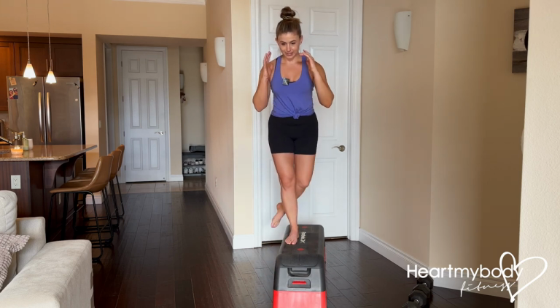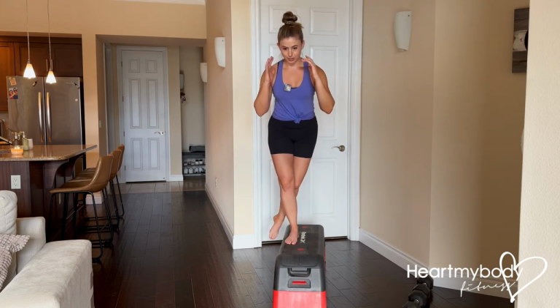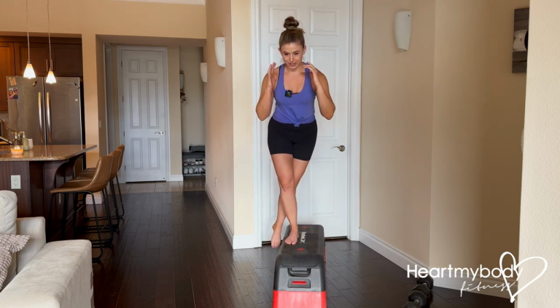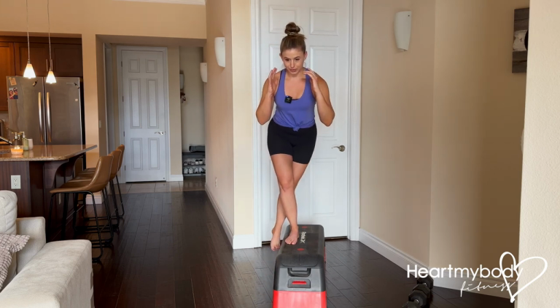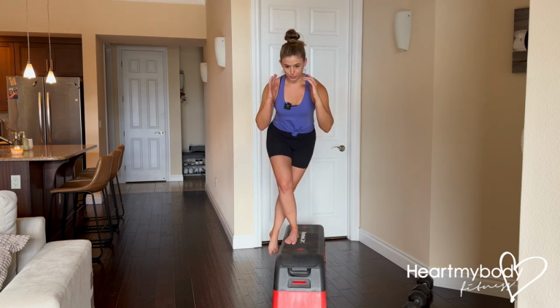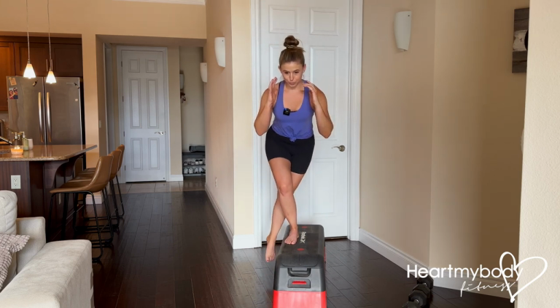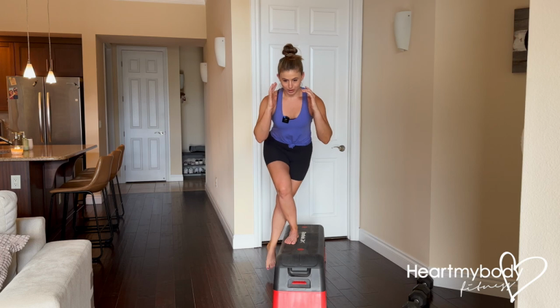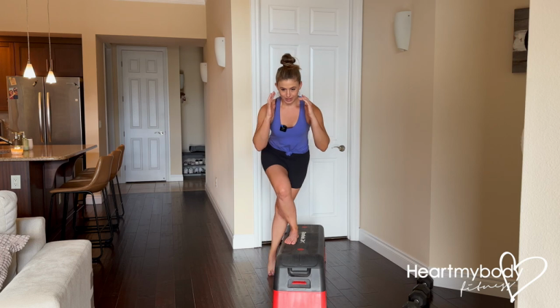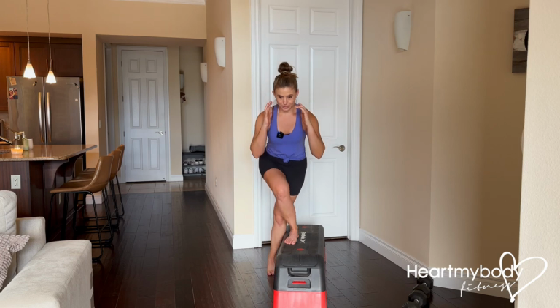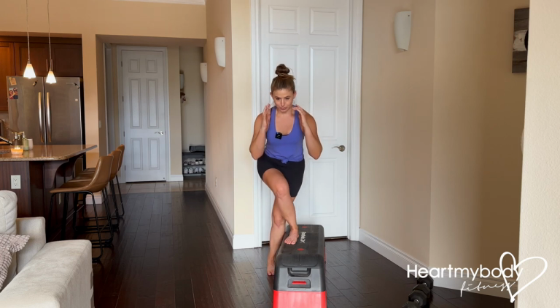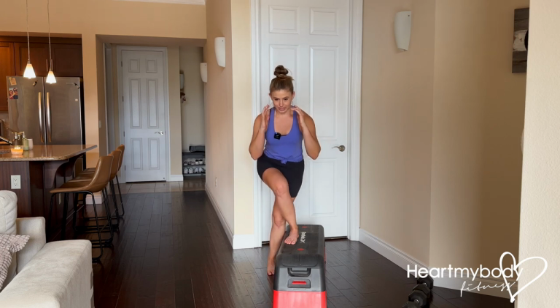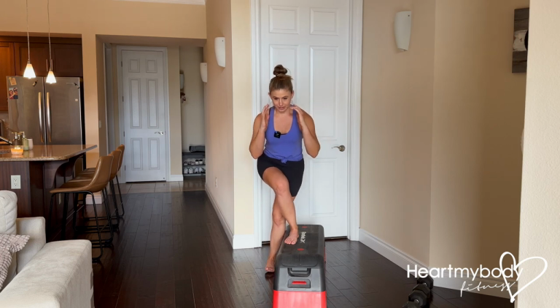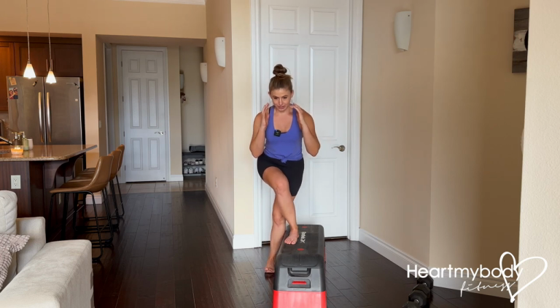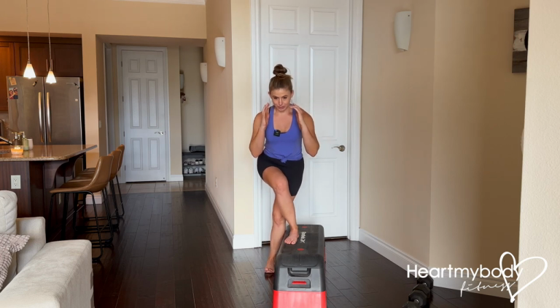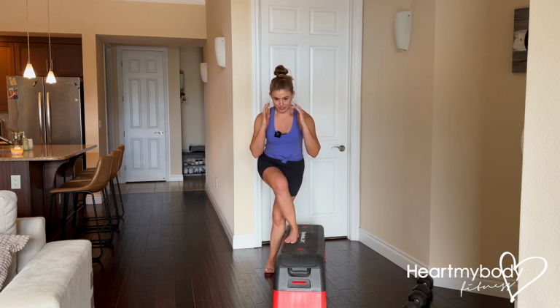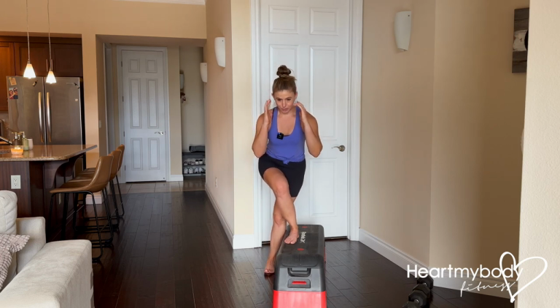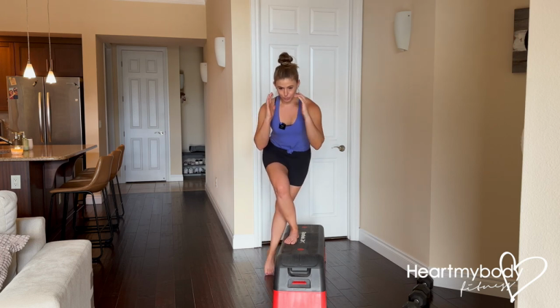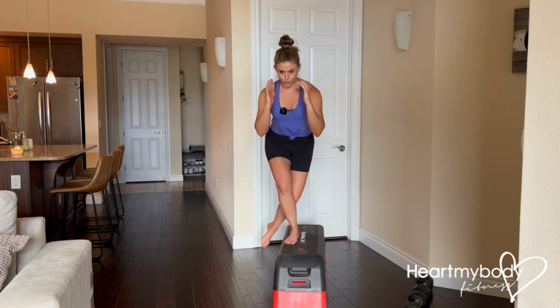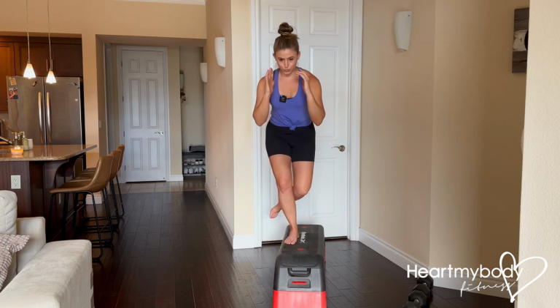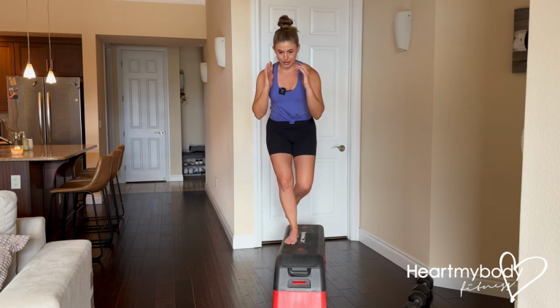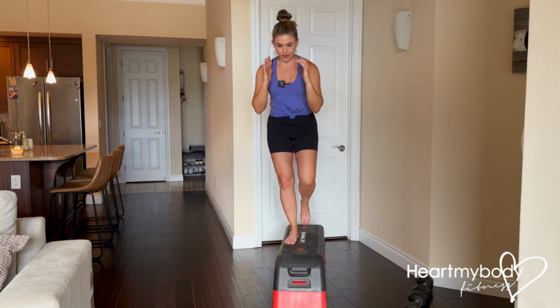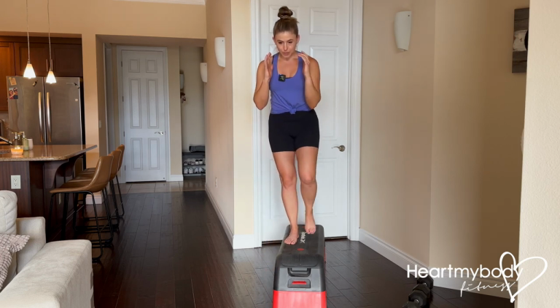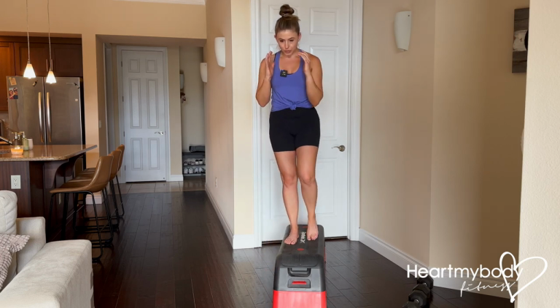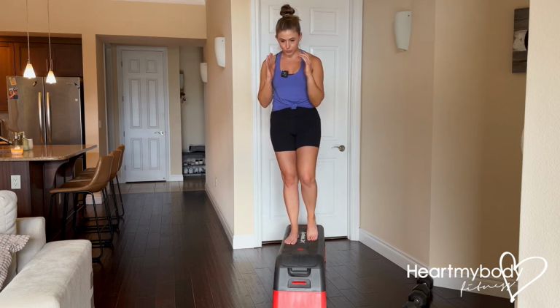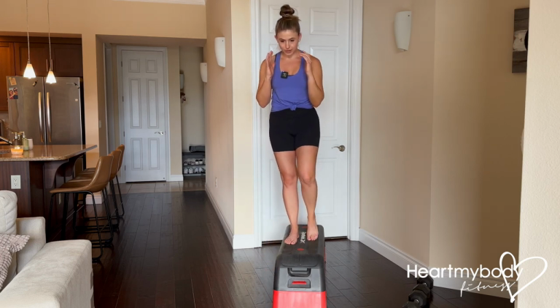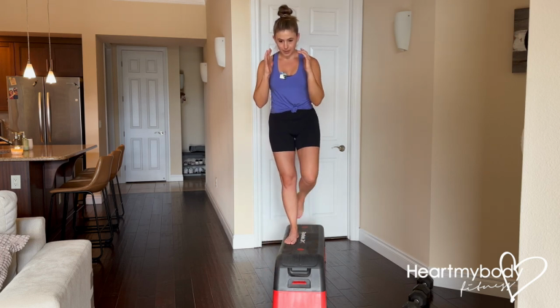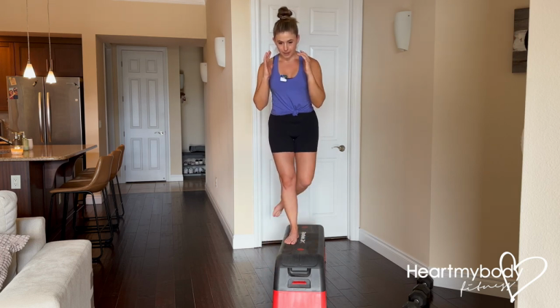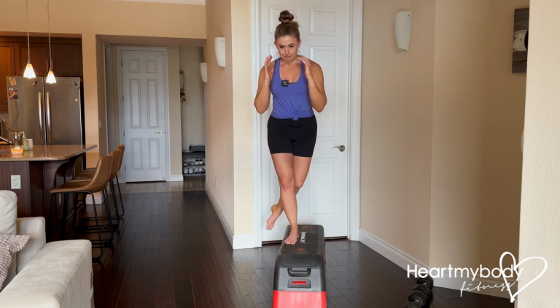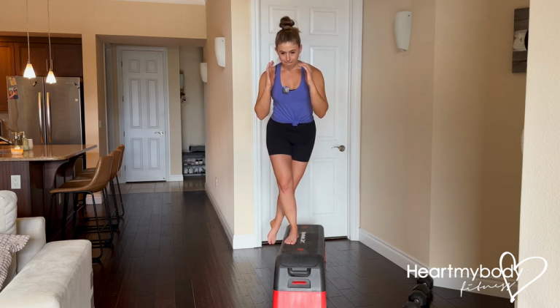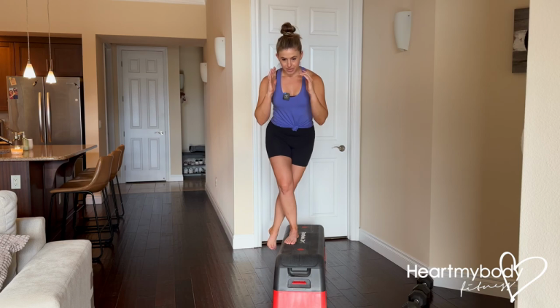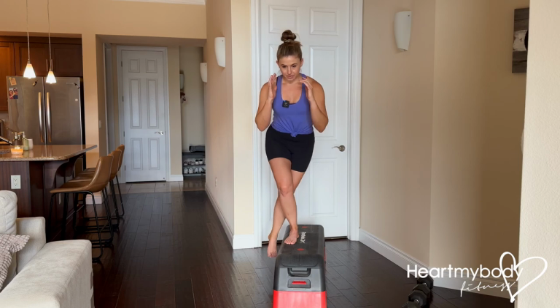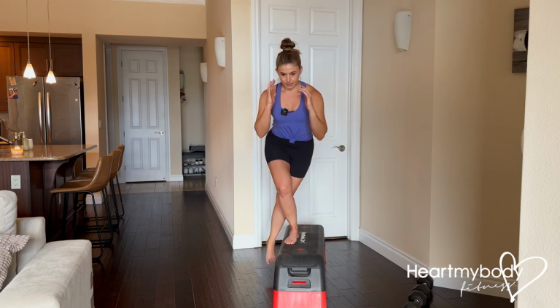I struggled with that one a little bit more. Slowly lower down, exhale up, and inhale down.